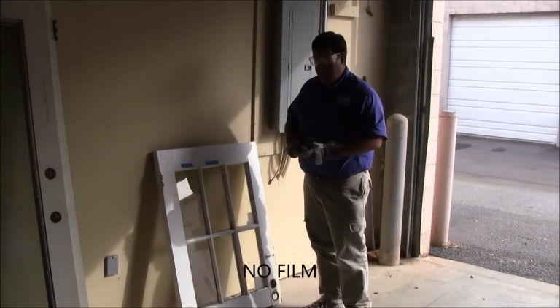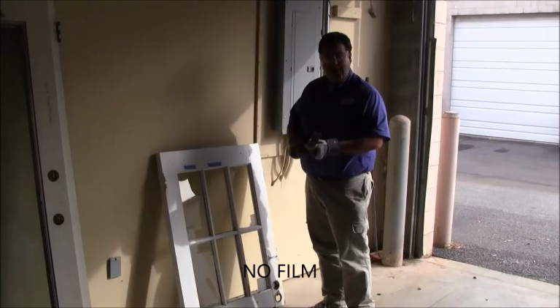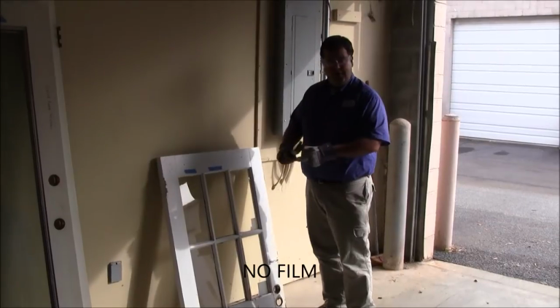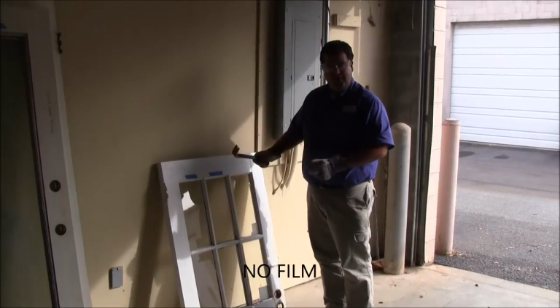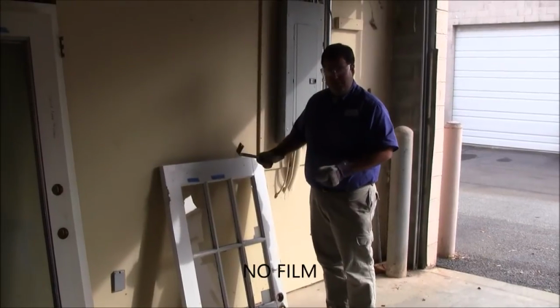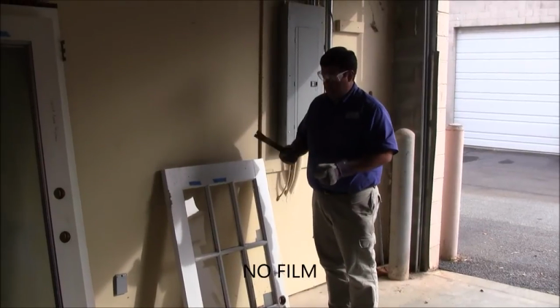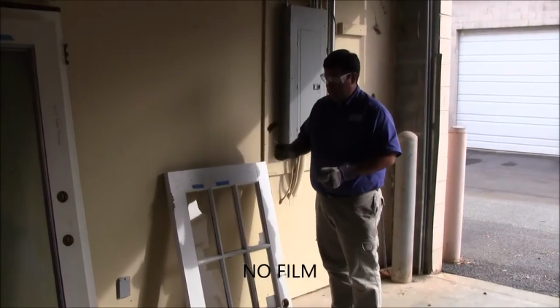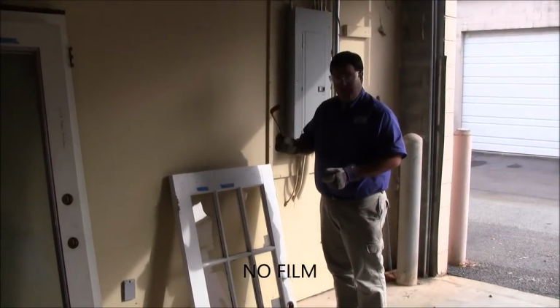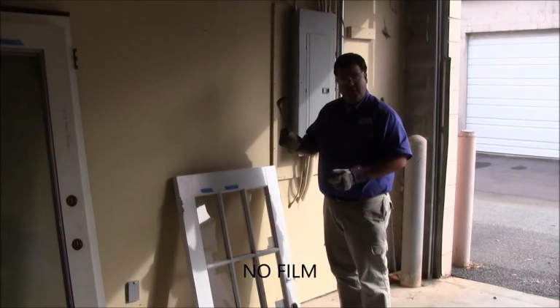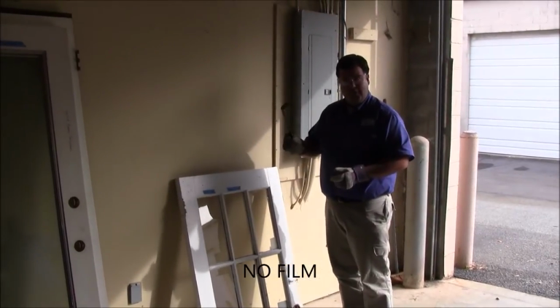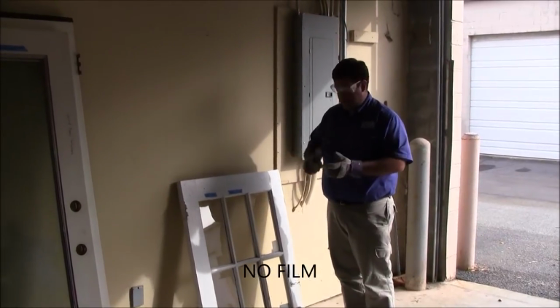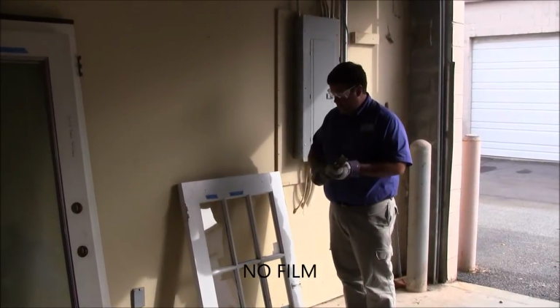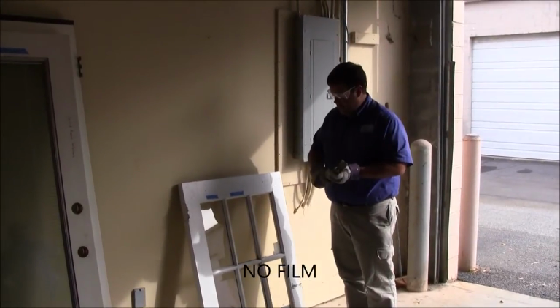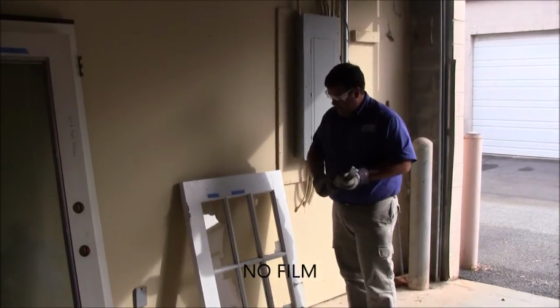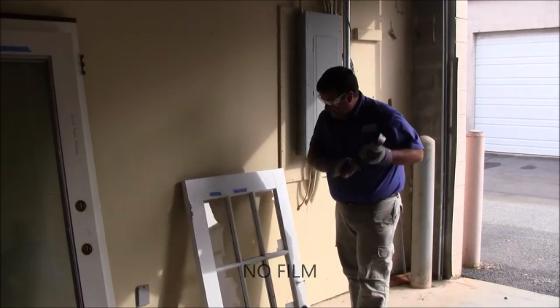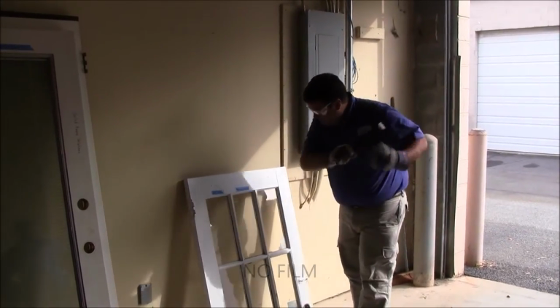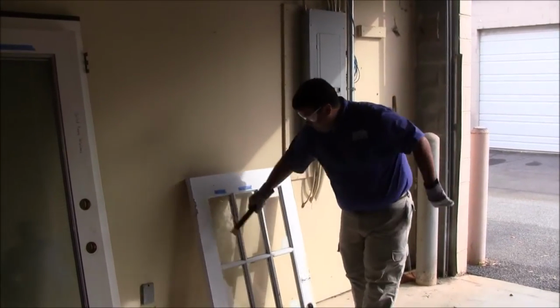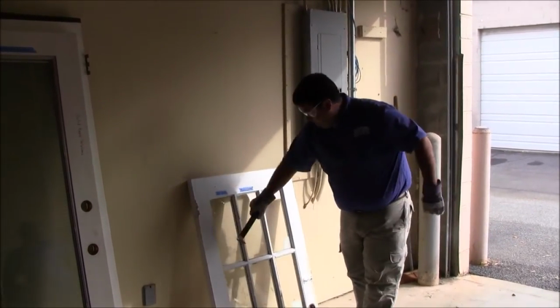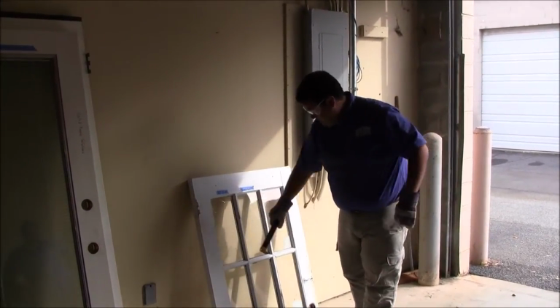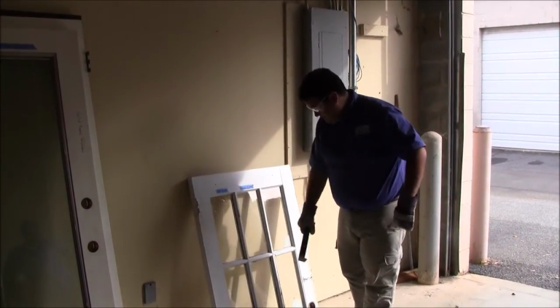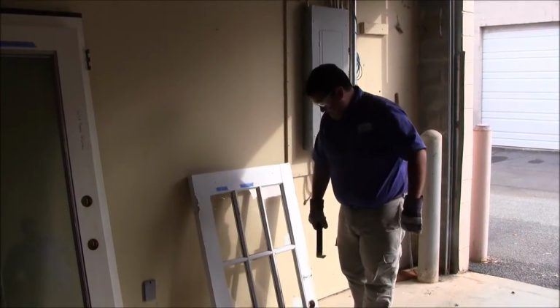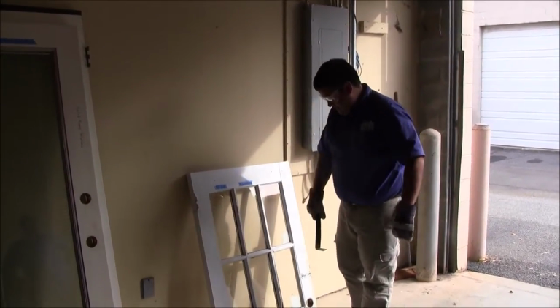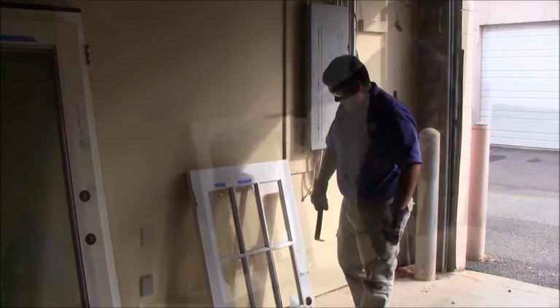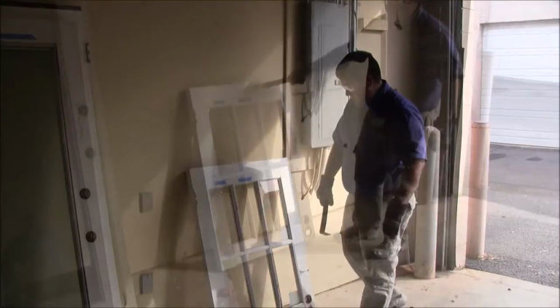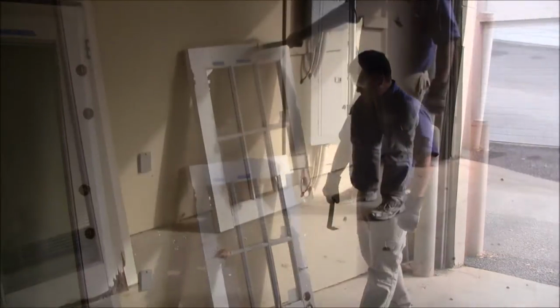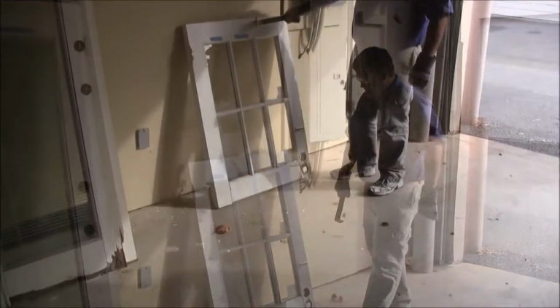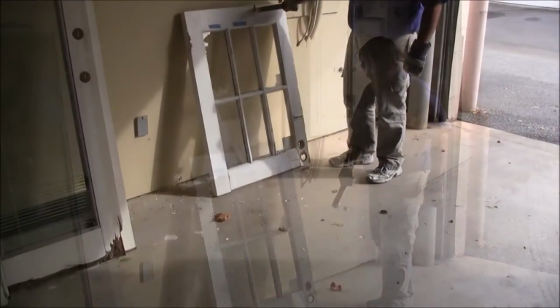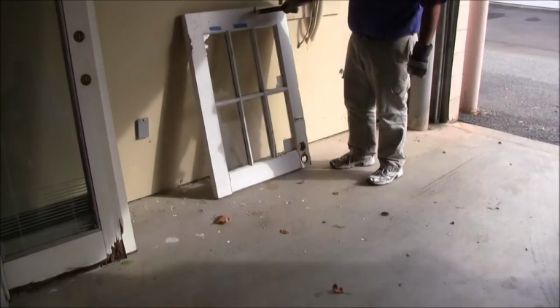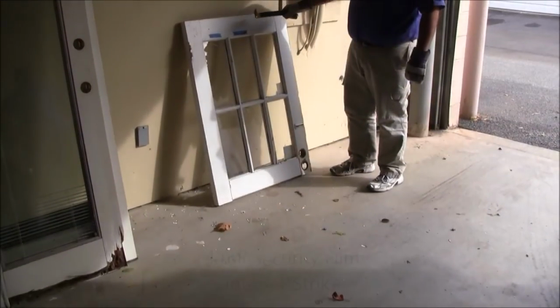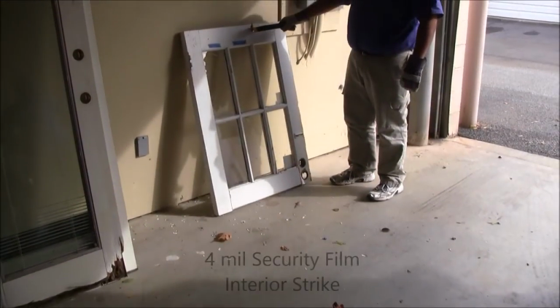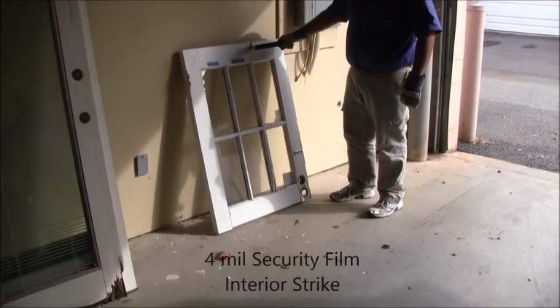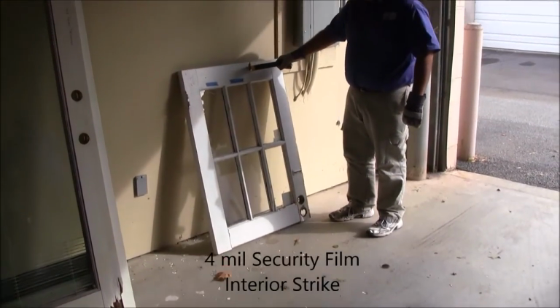No film, with a crowbar. Single pane annealed with a 4 mil clear coating.